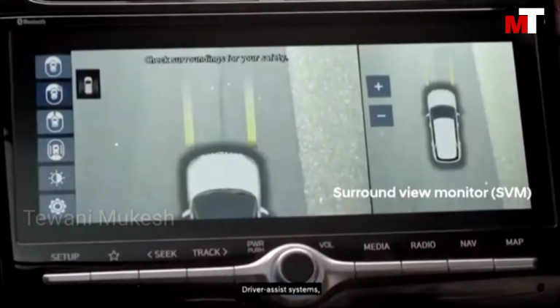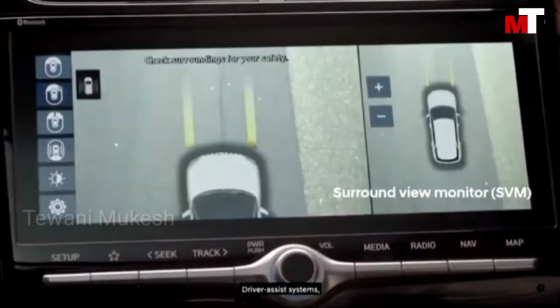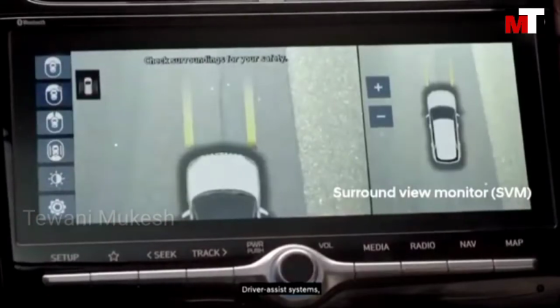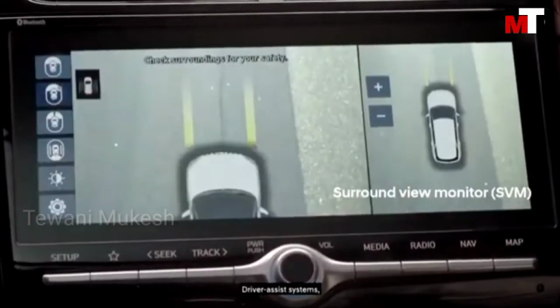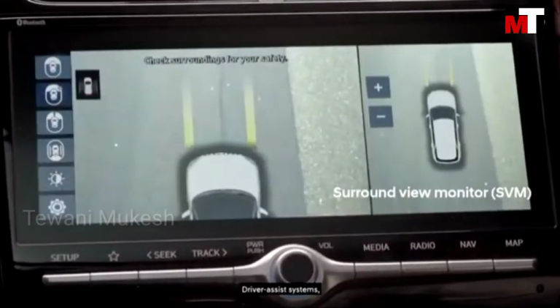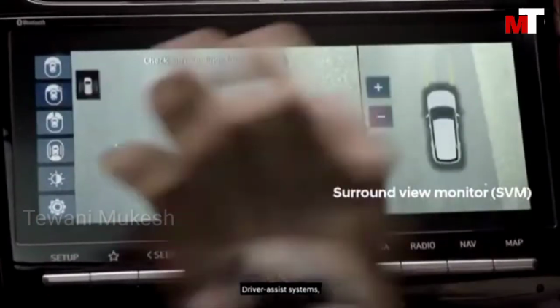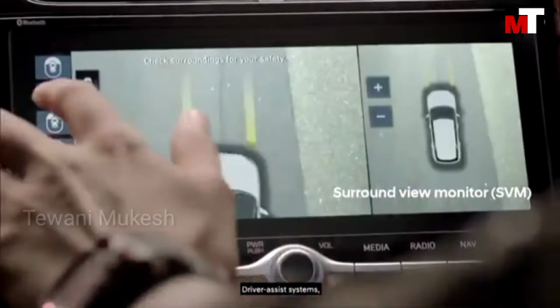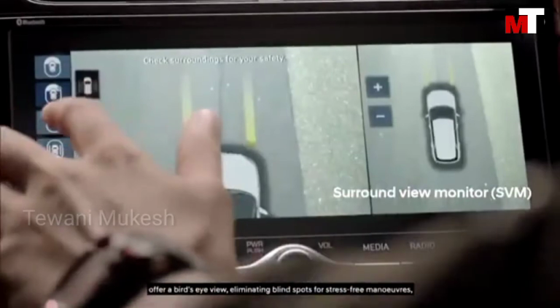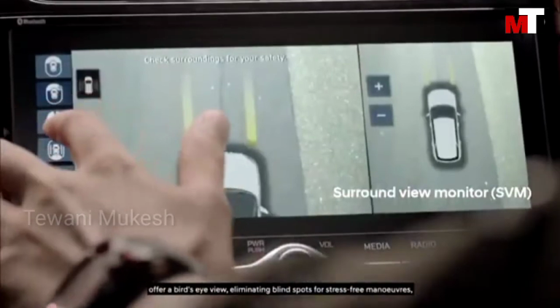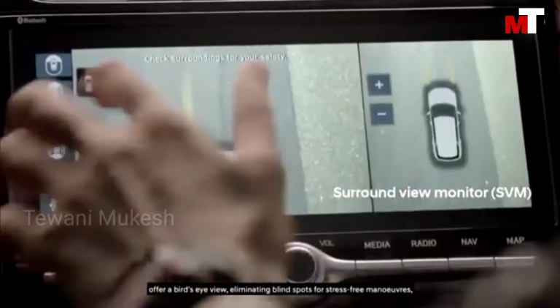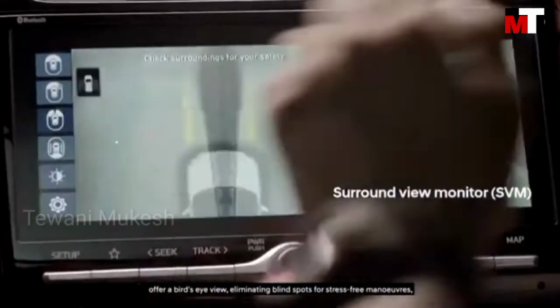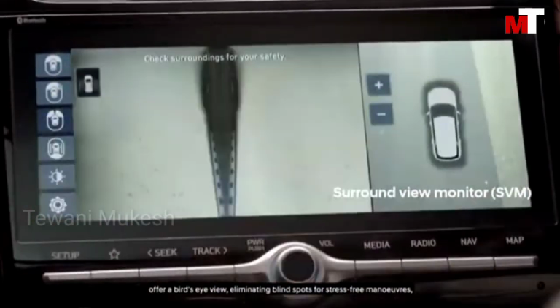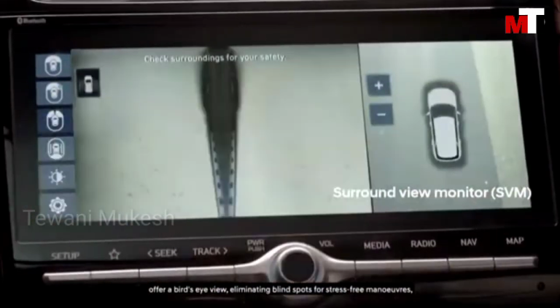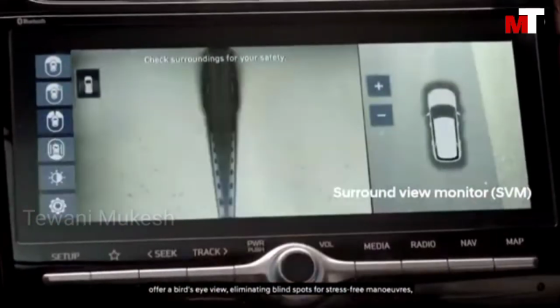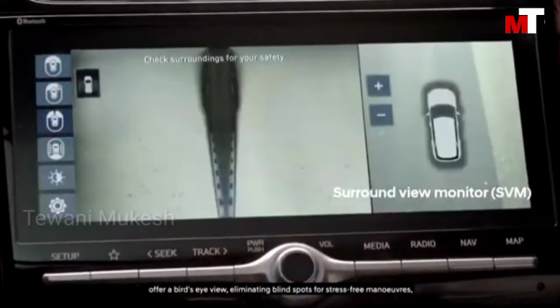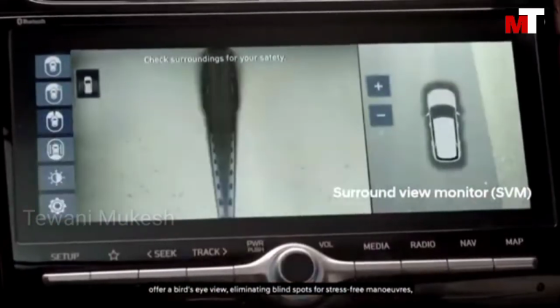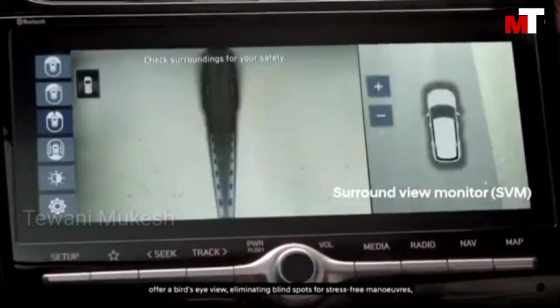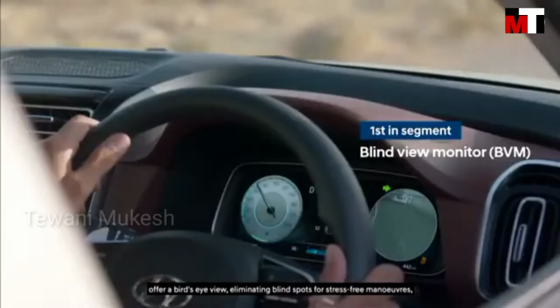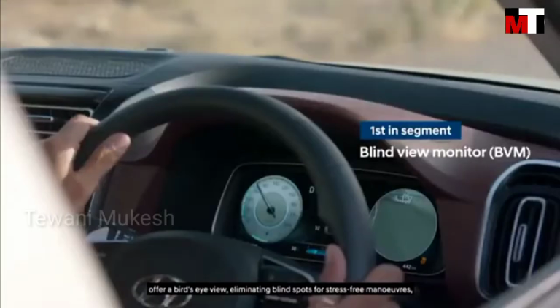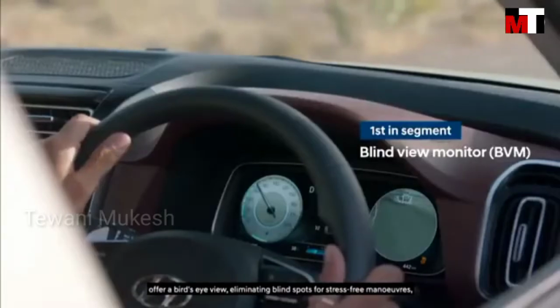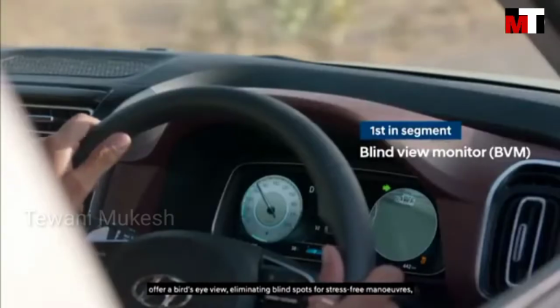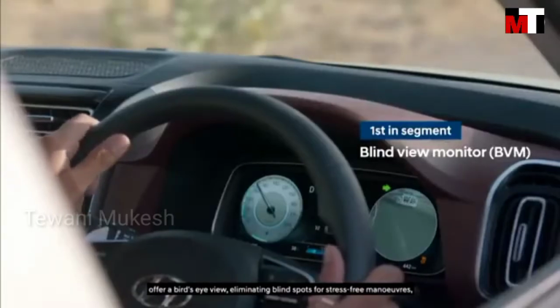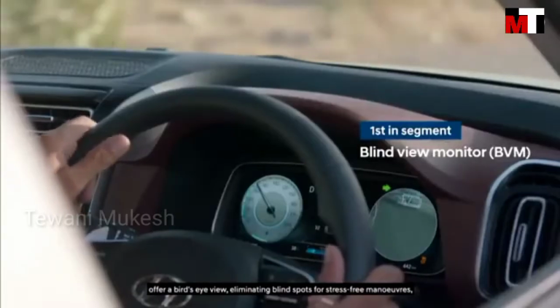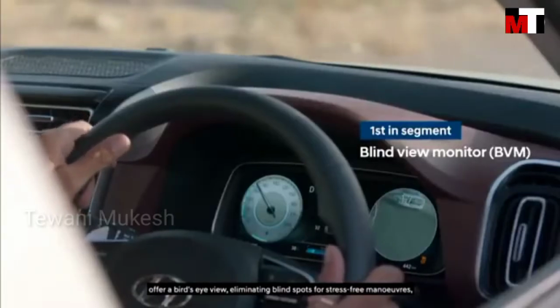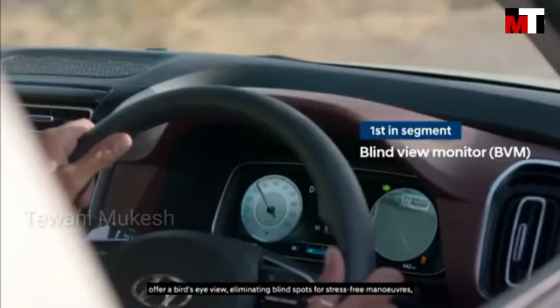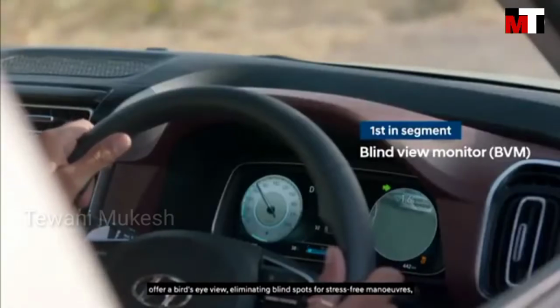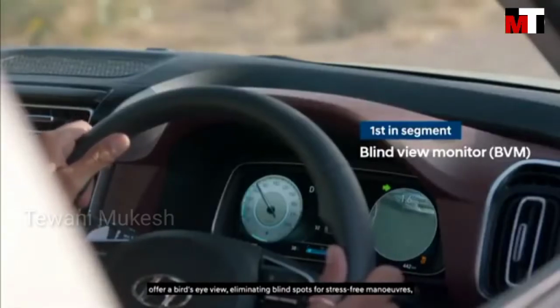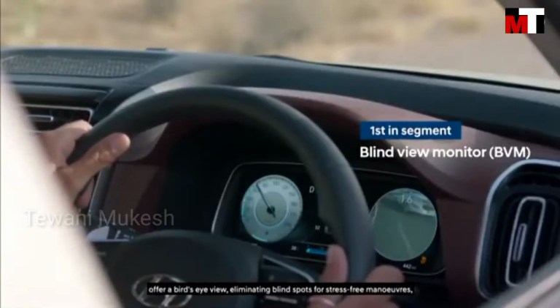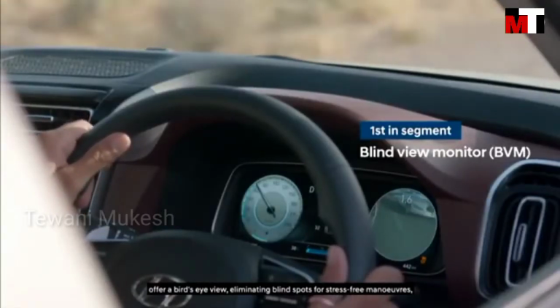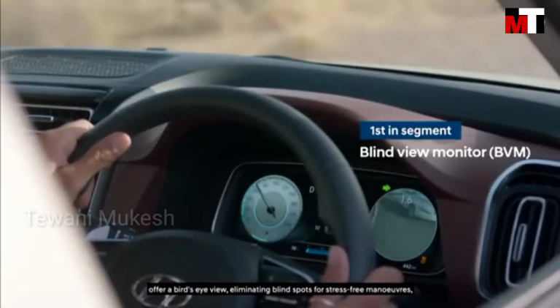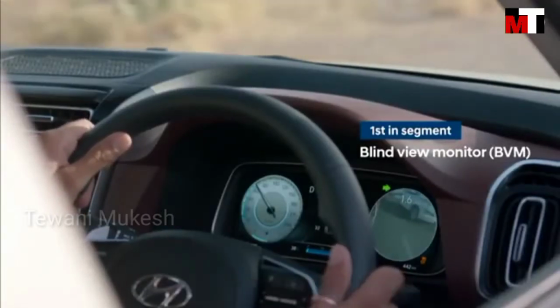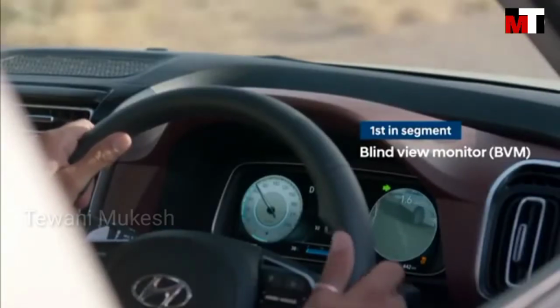The Driver Assist system offers a bird's eye view, eliminating blind spots for stress-free maneuvers.